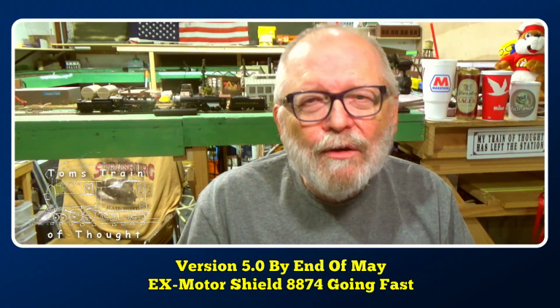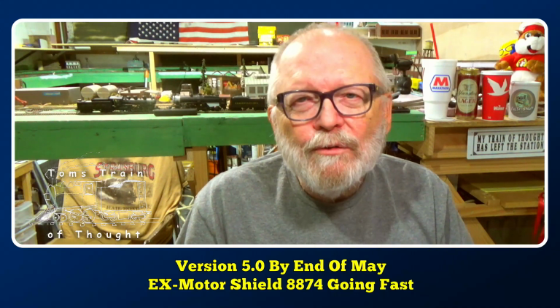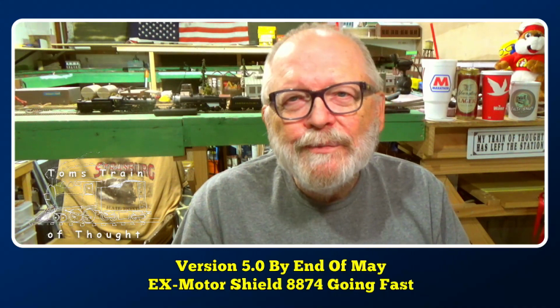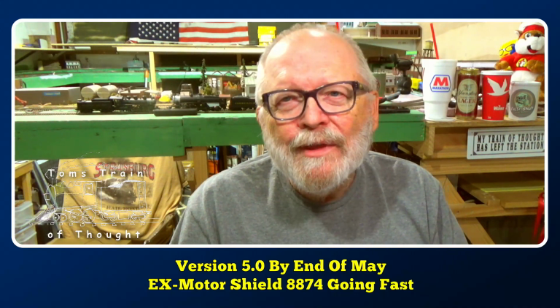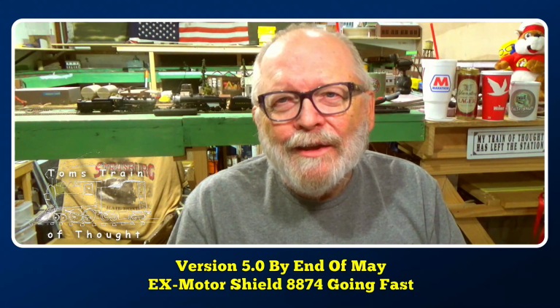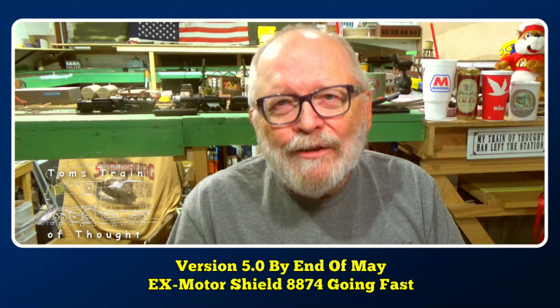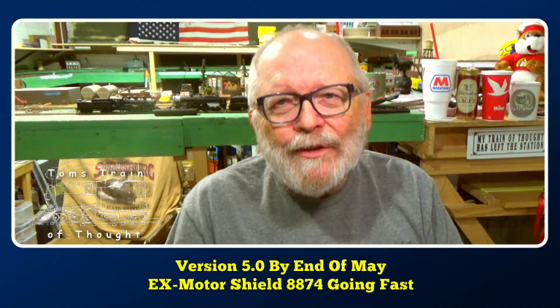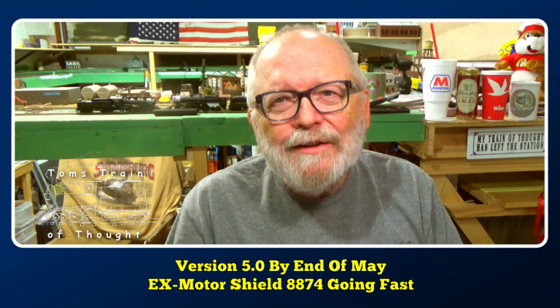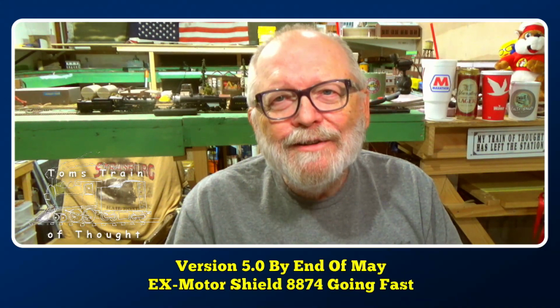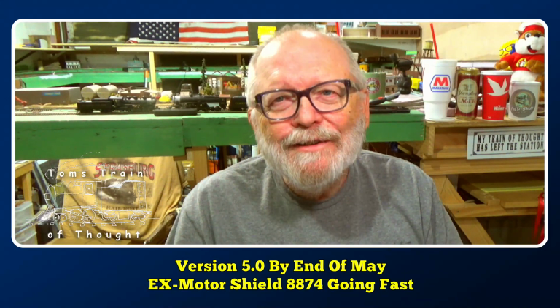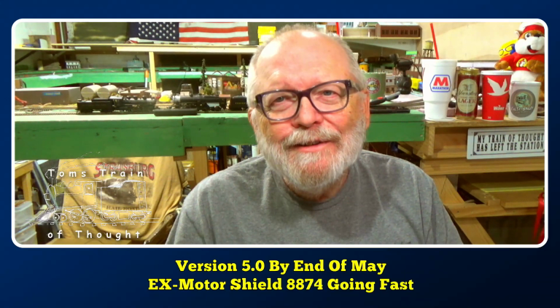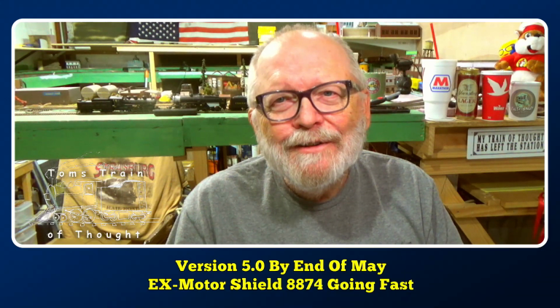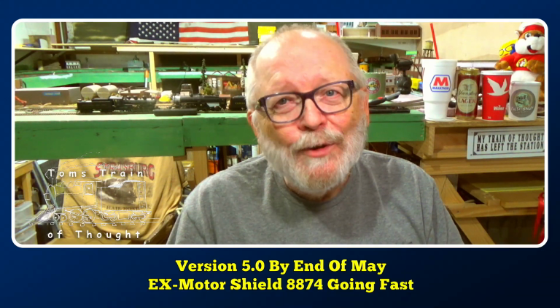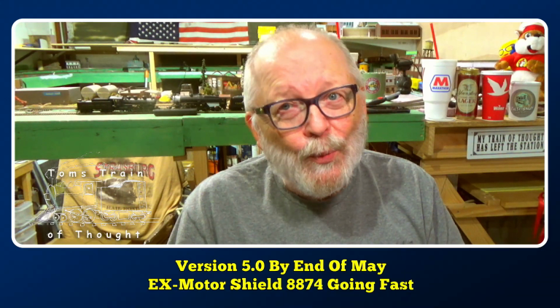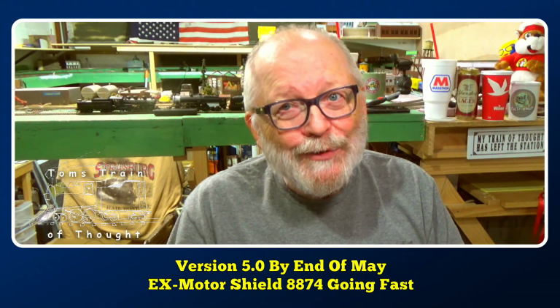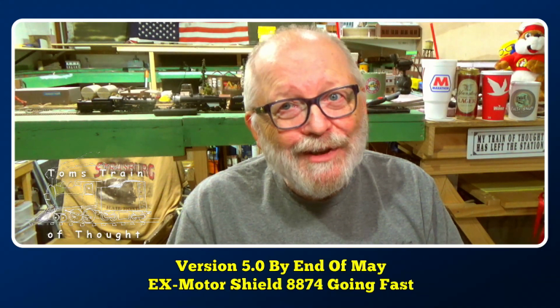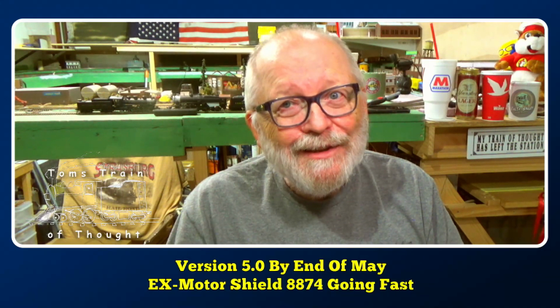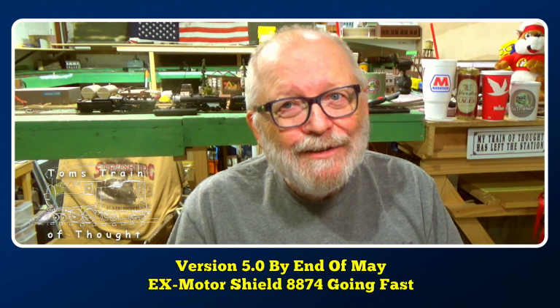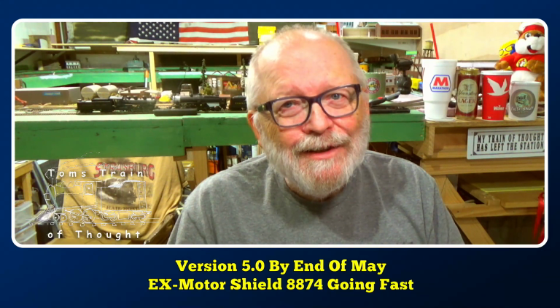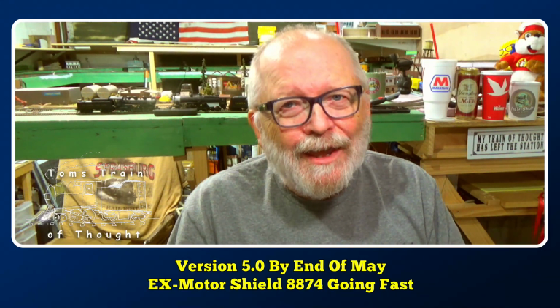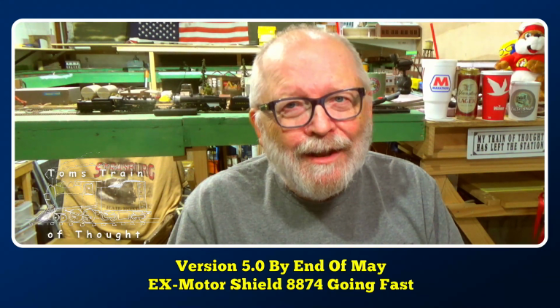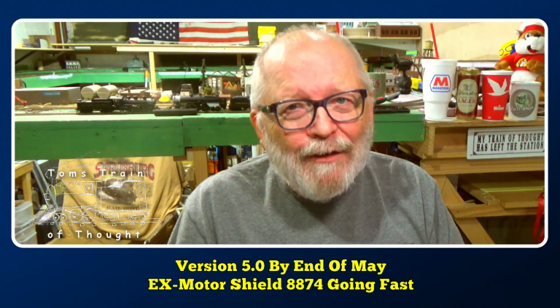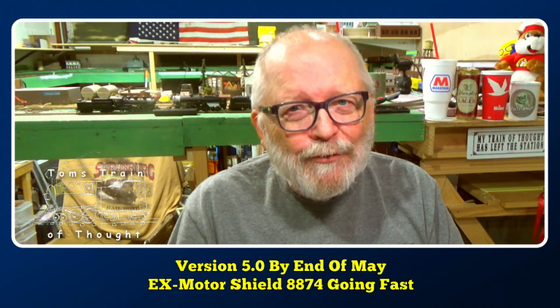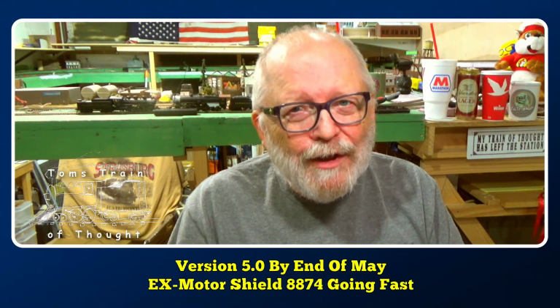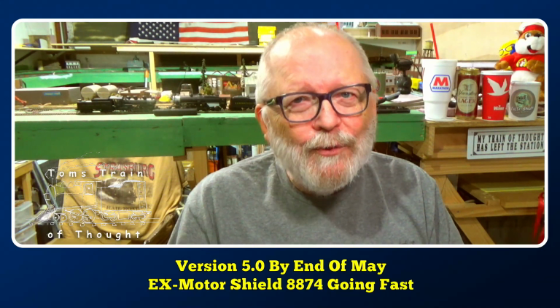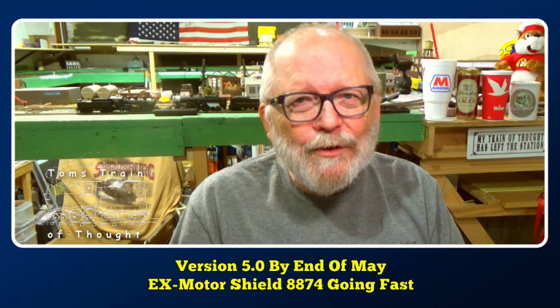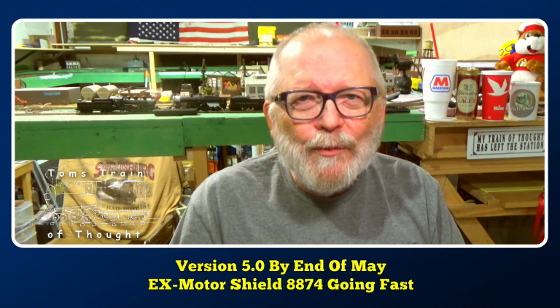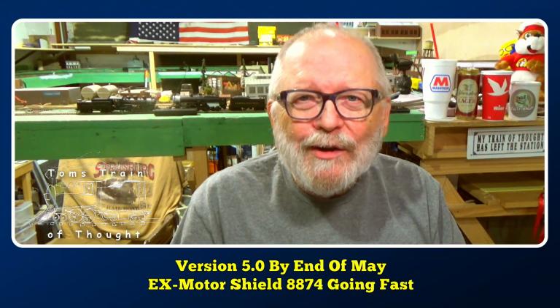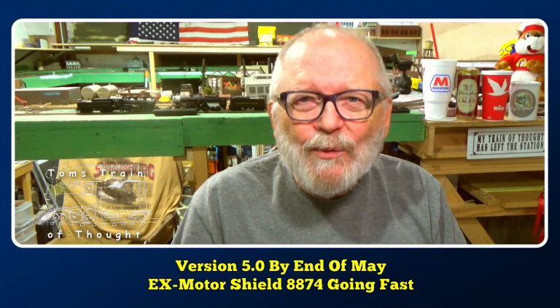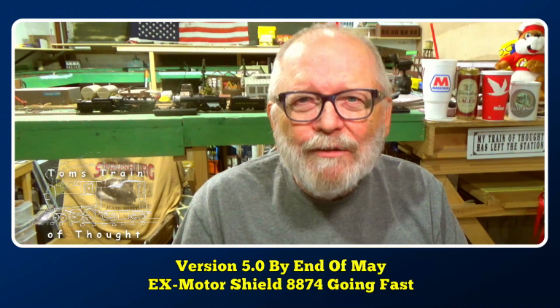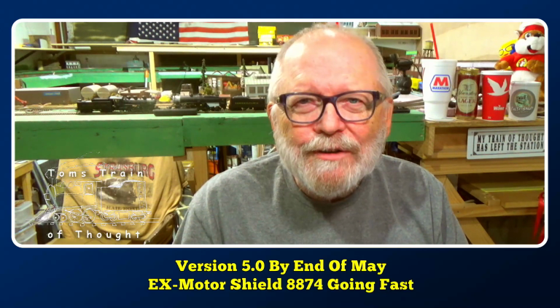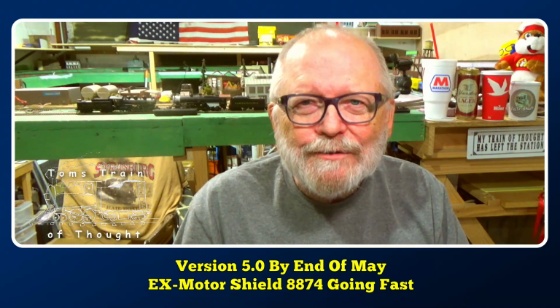We'll see you when I get everything in and get to test it out and play around with it. Until then, have fun with your model railroad!